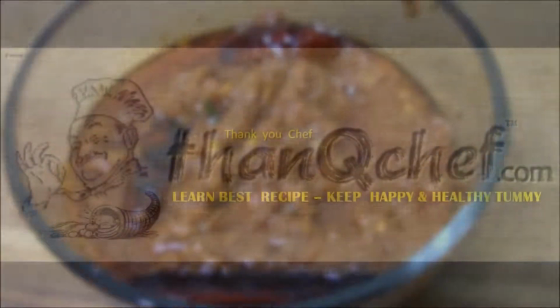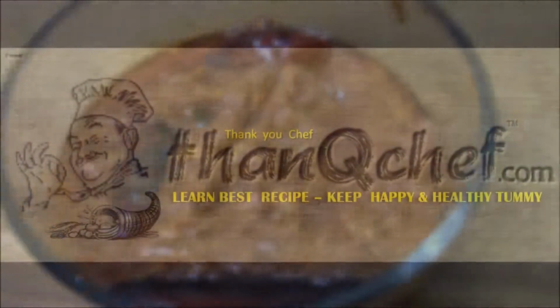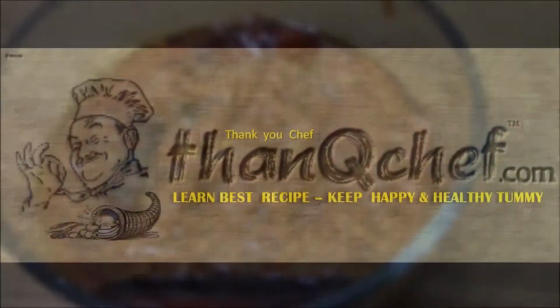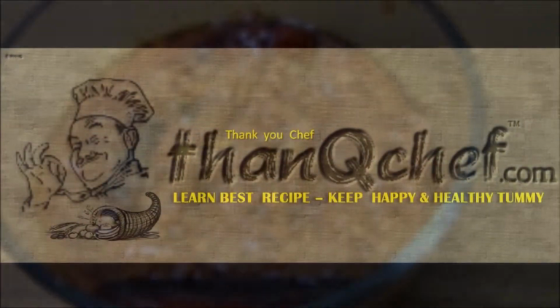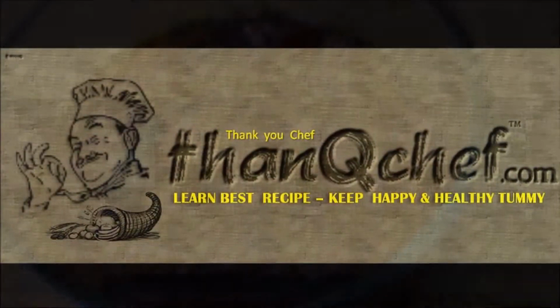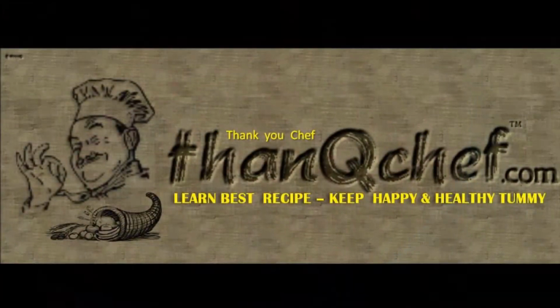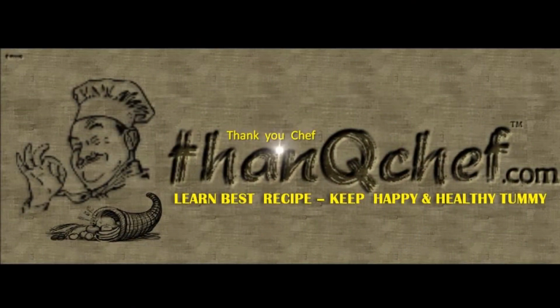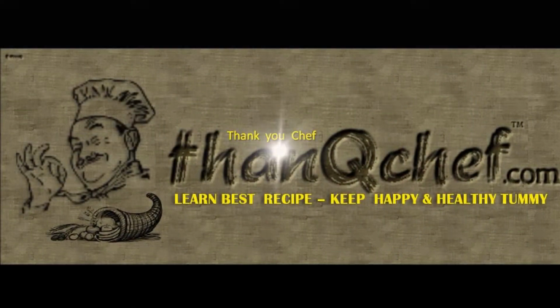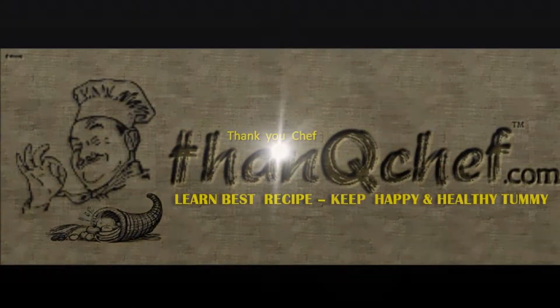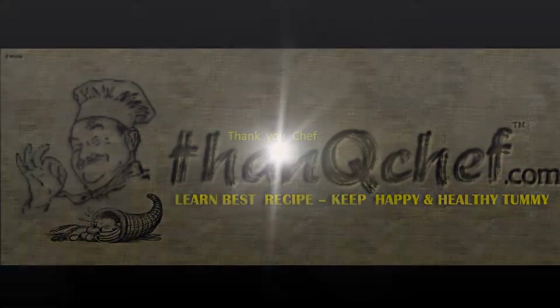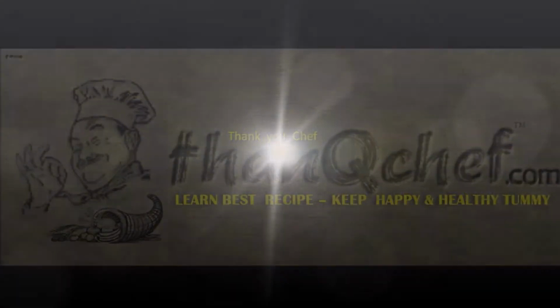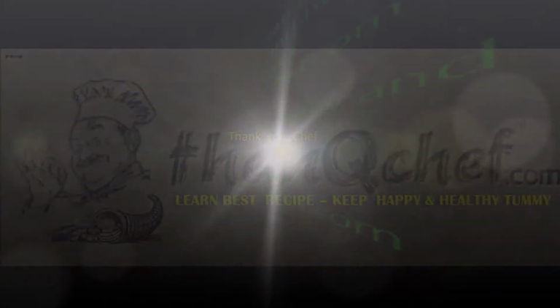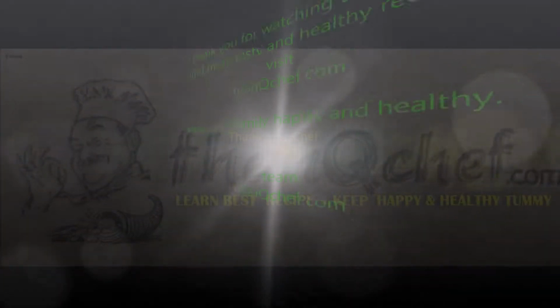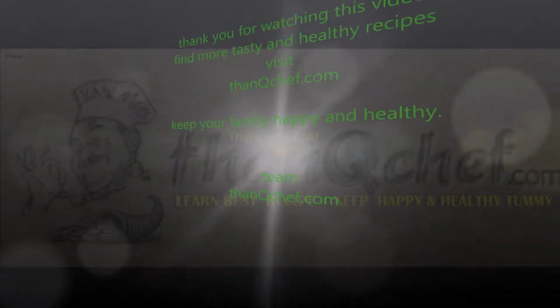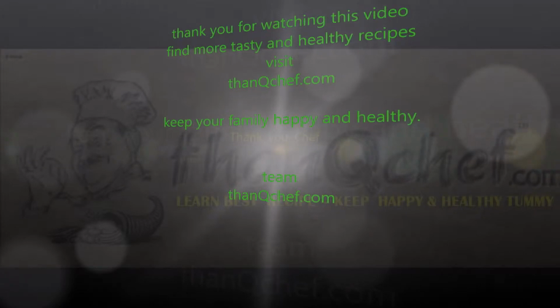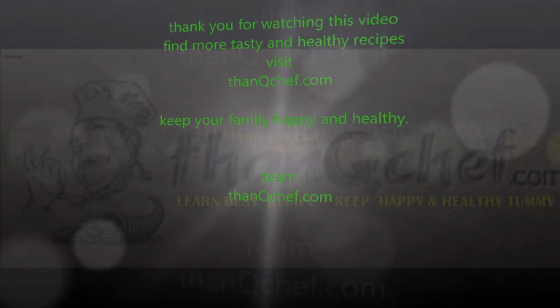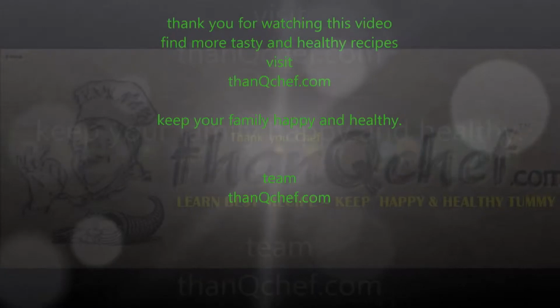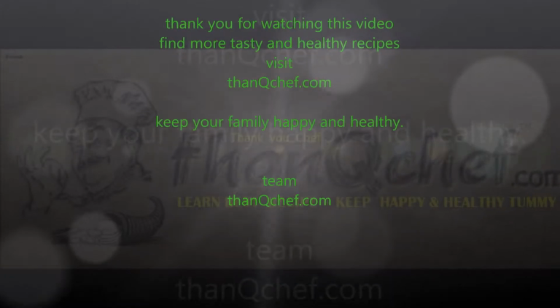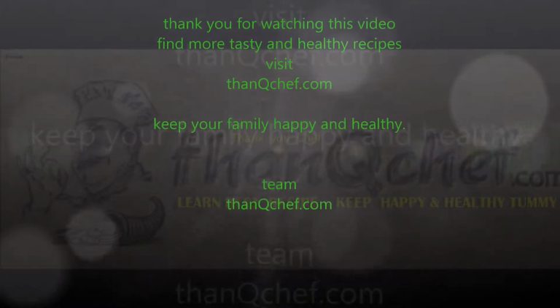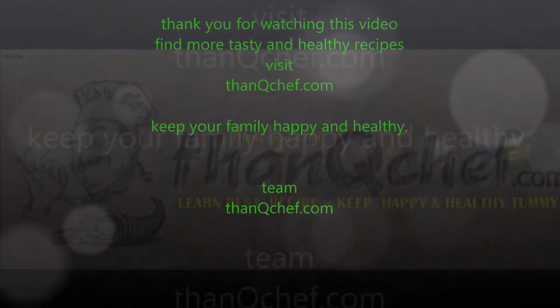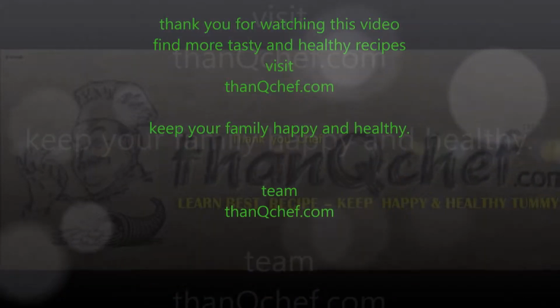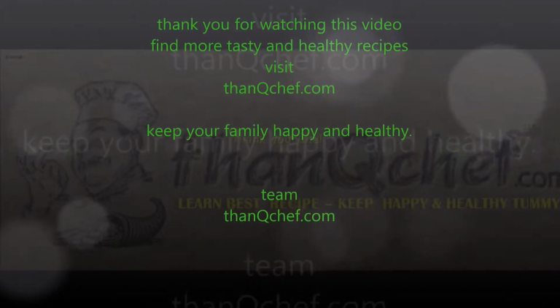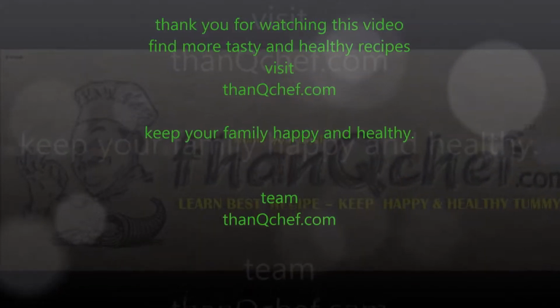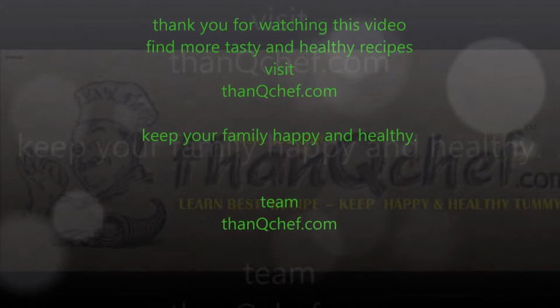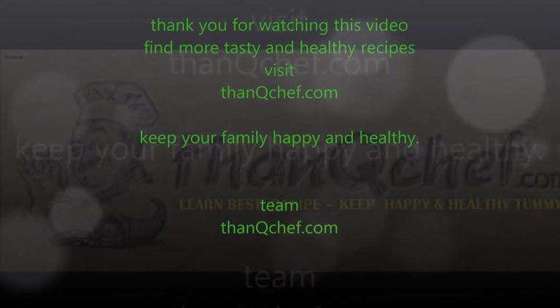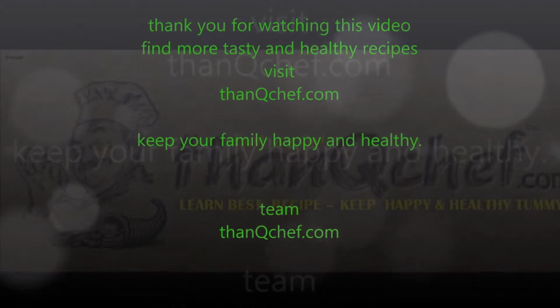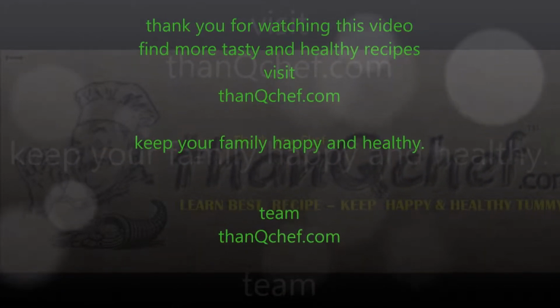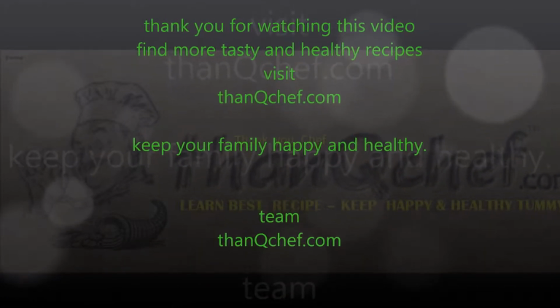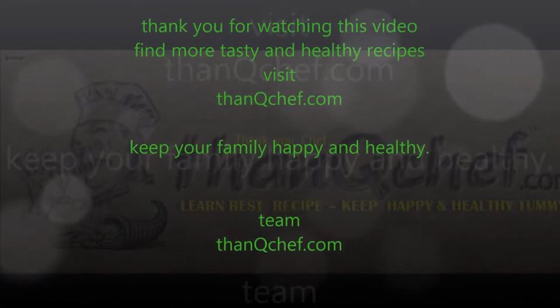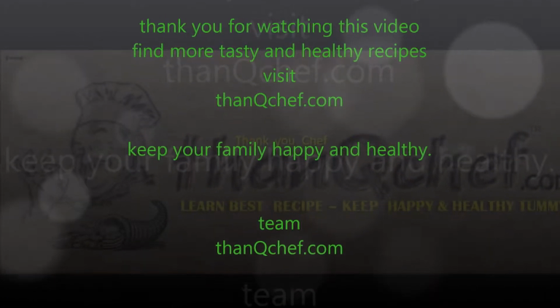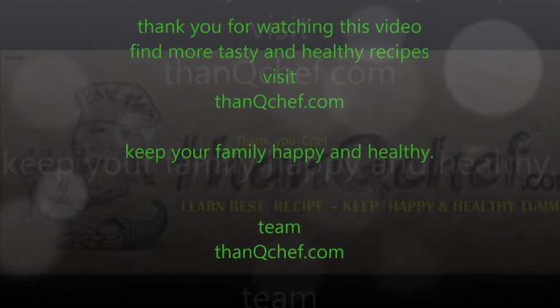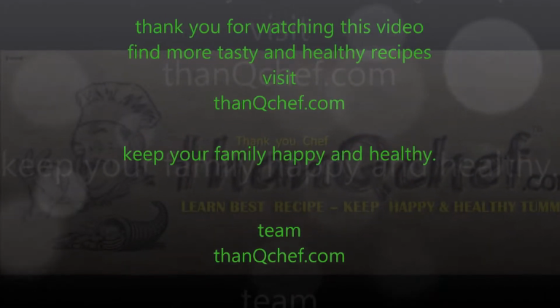Thank you for watching this video. For more healthy pickle recipes, please visit Thank You Chef. Bye, see you in the next video!